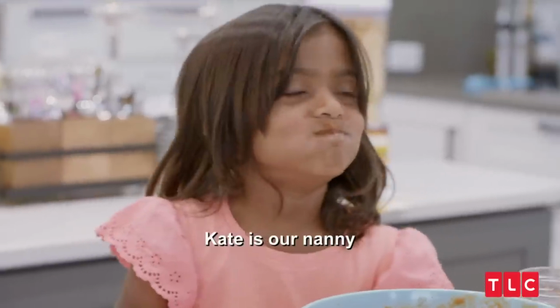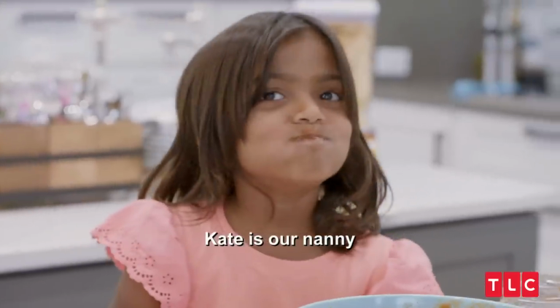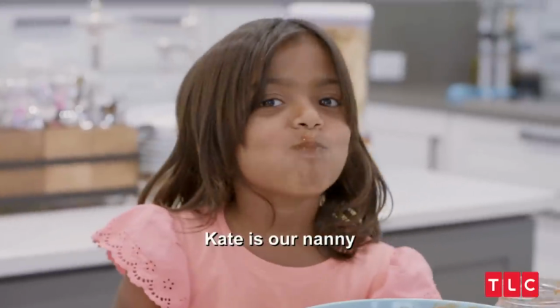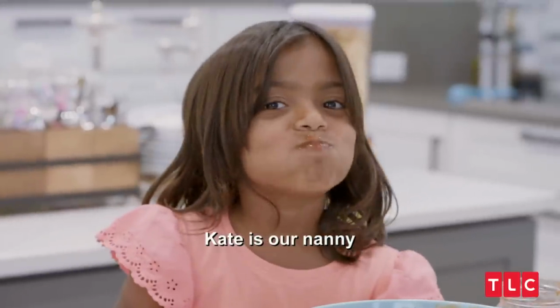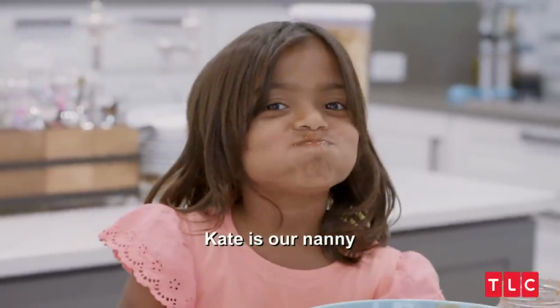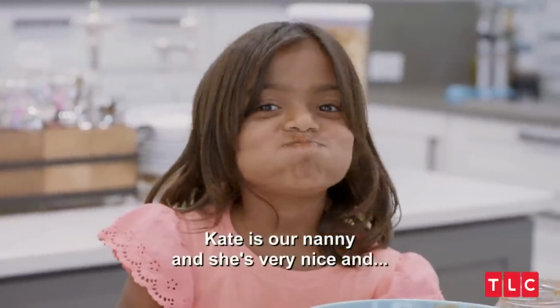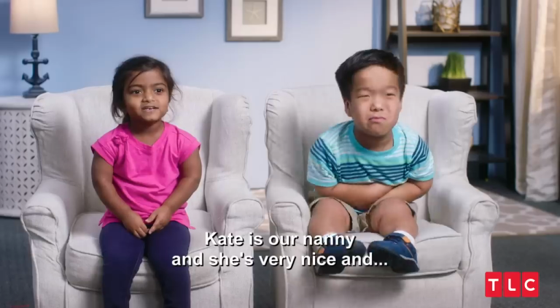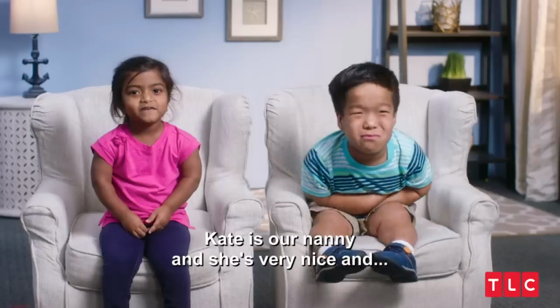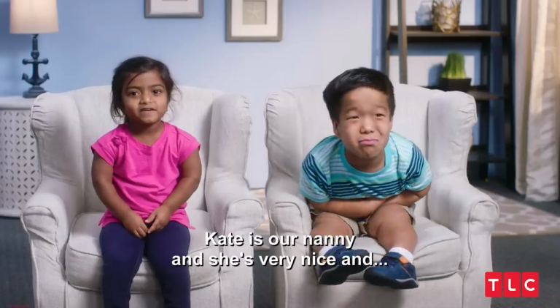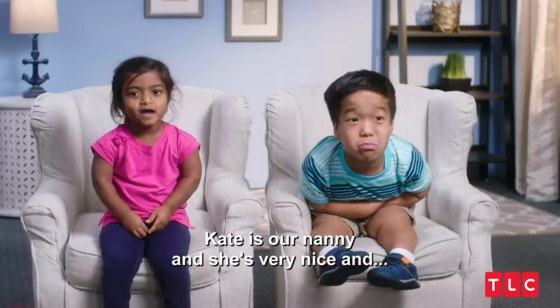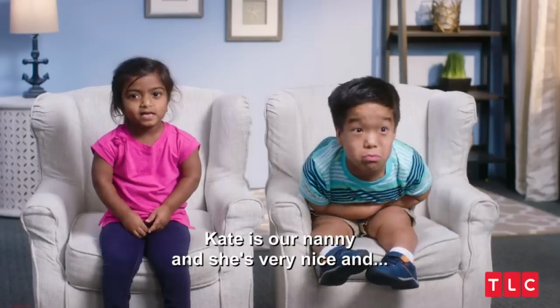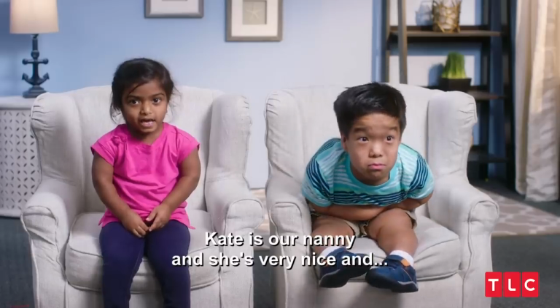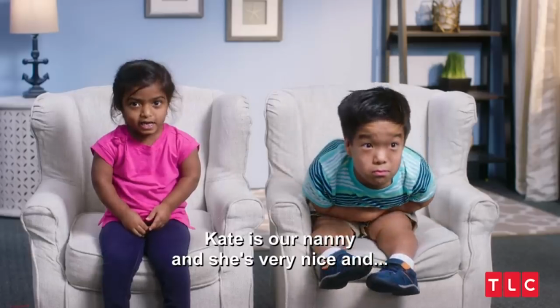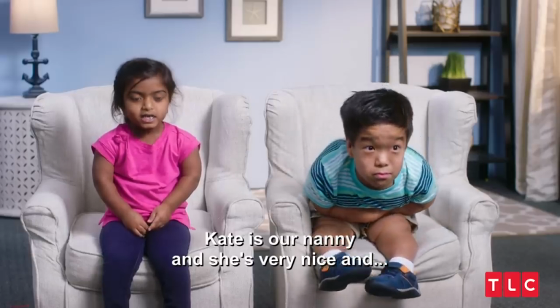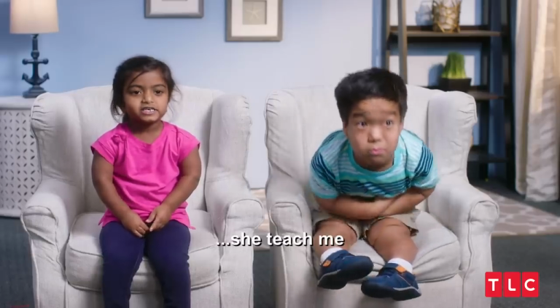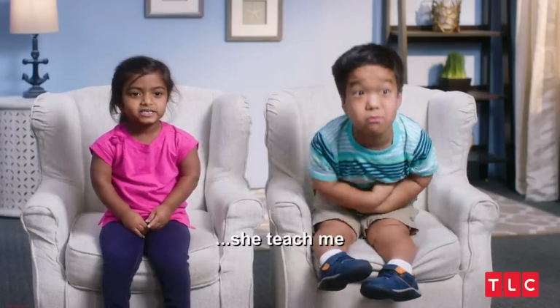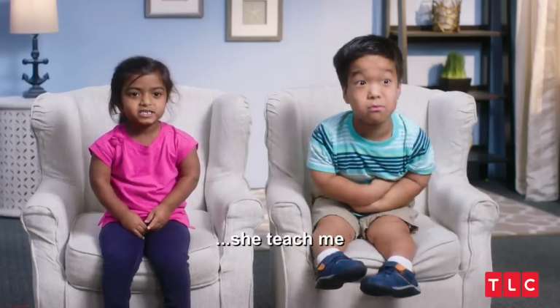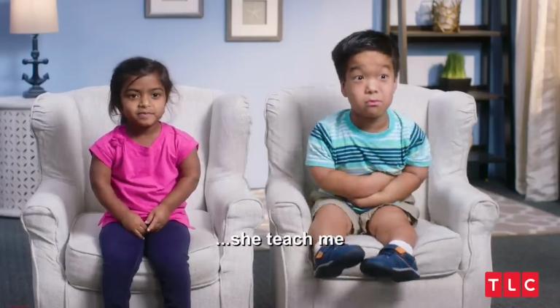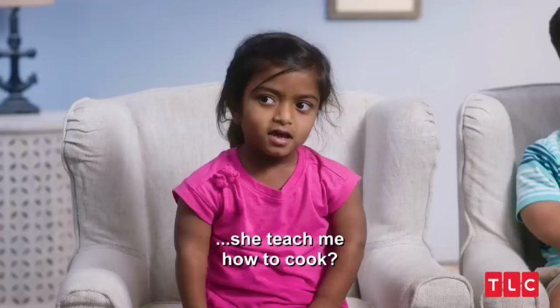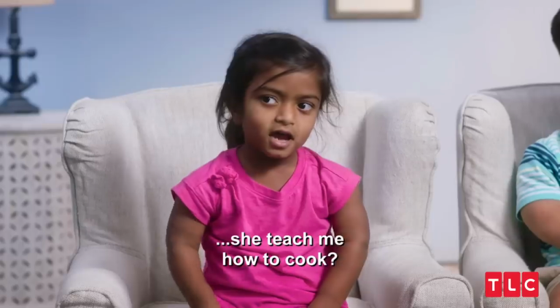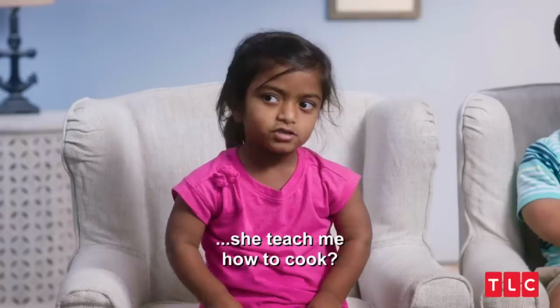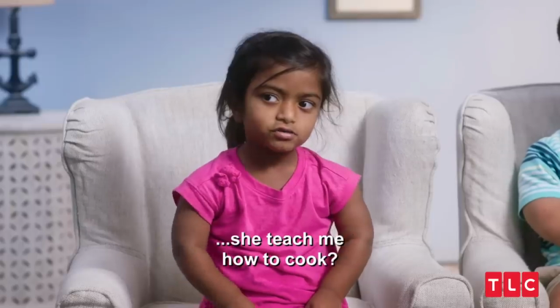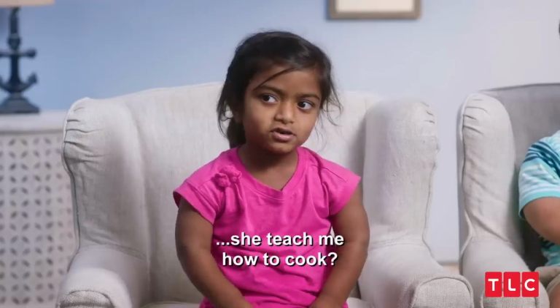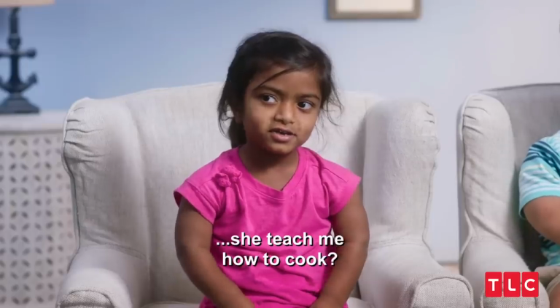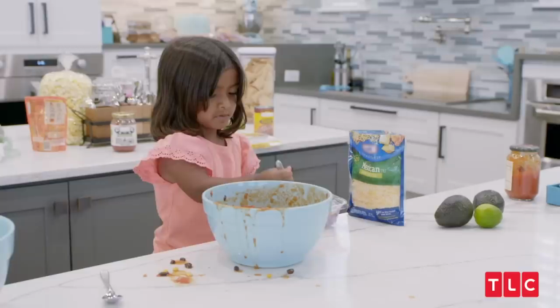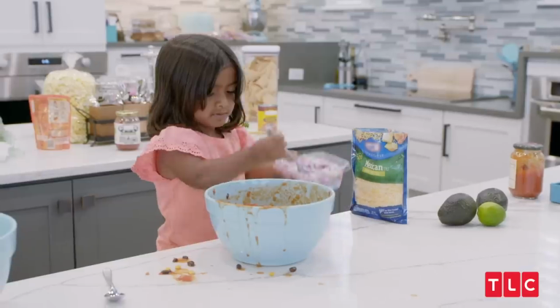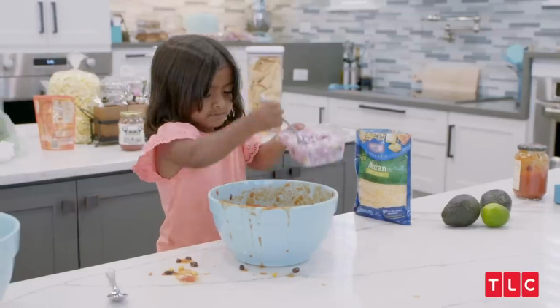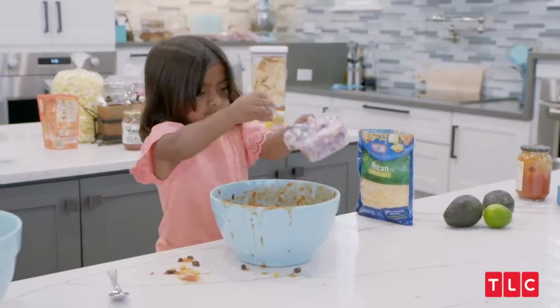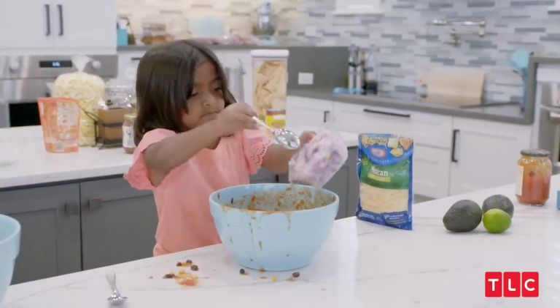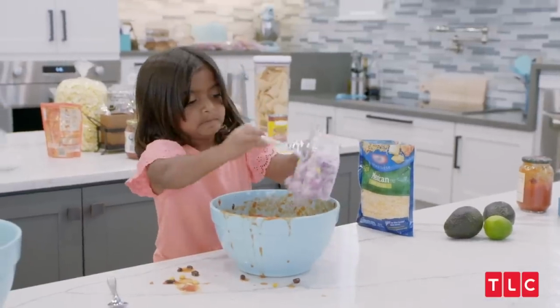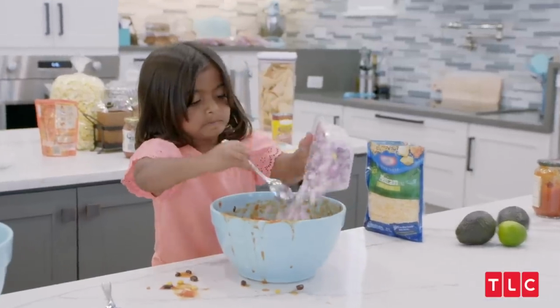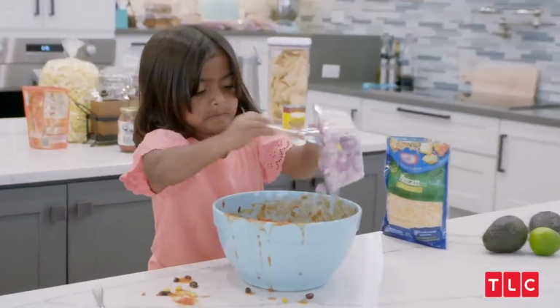Kate is our daddy, and she's very nice, and she teaches me how to cook. Just put a little bit of onion in there.